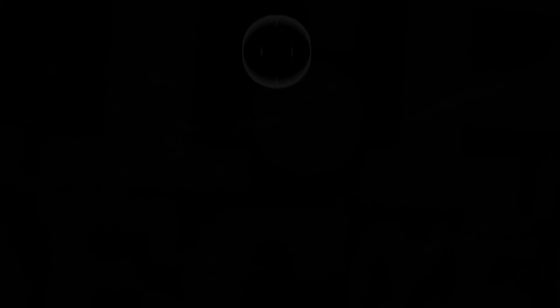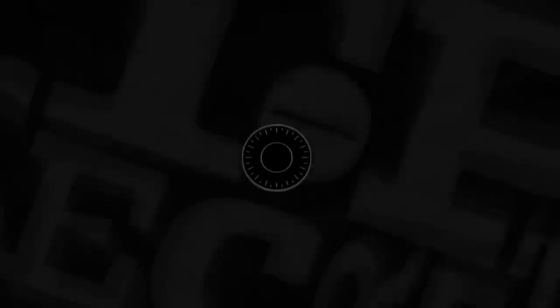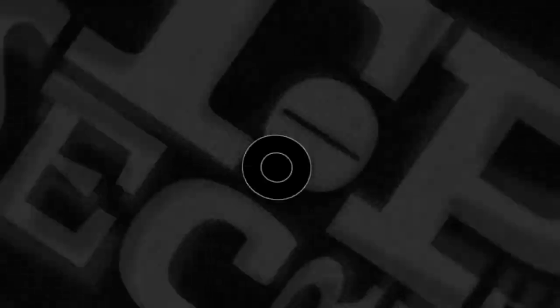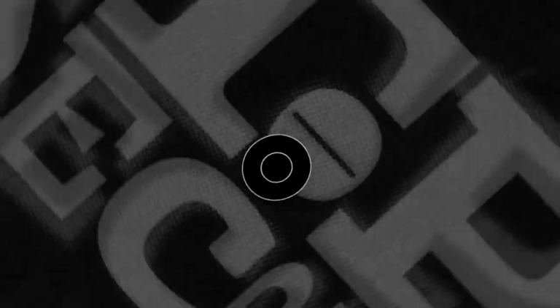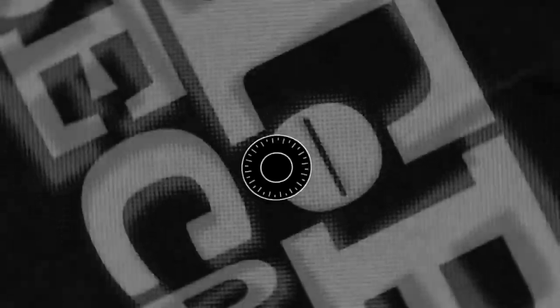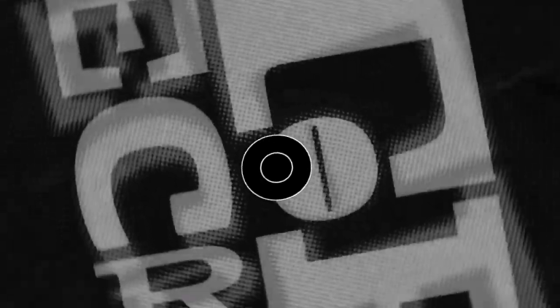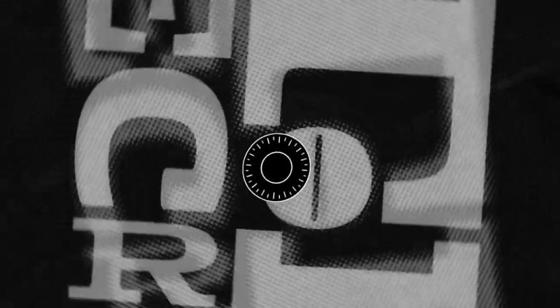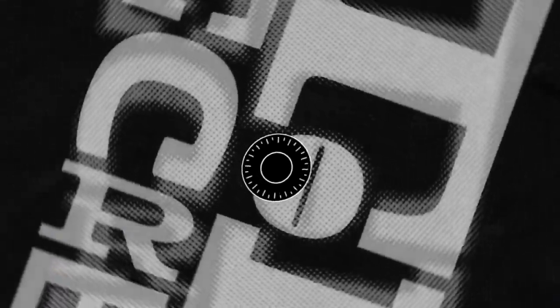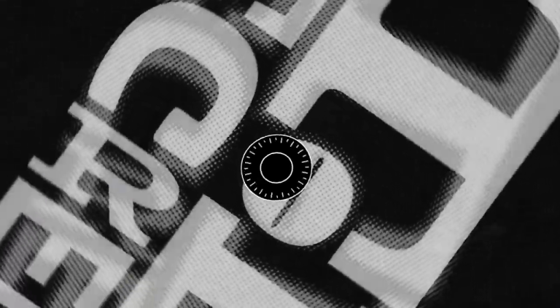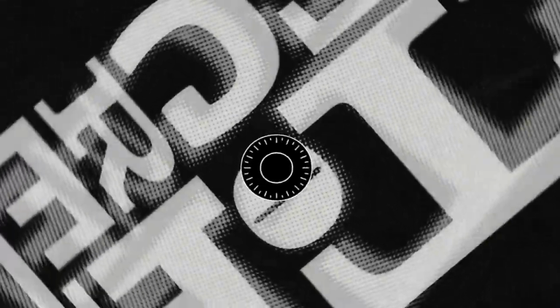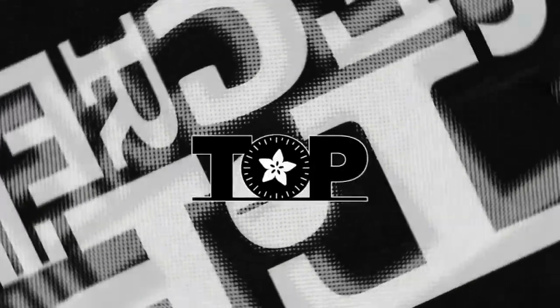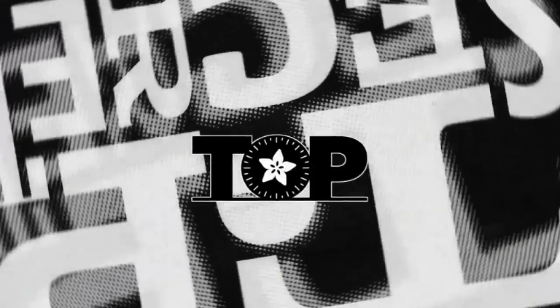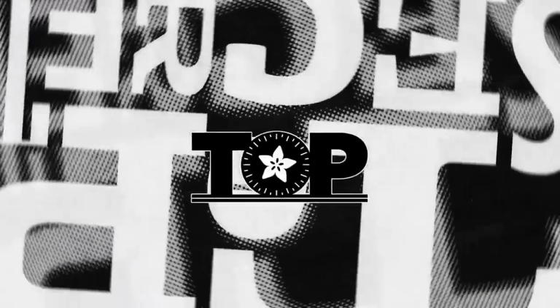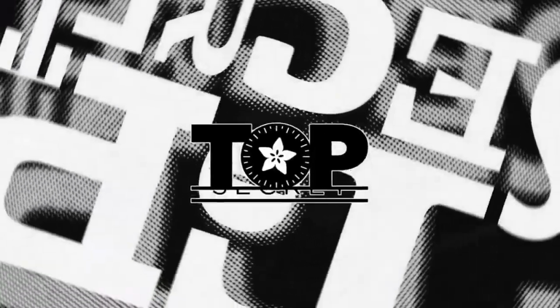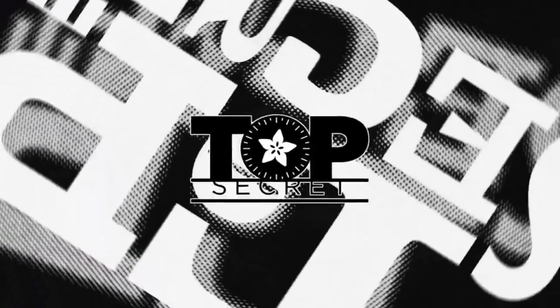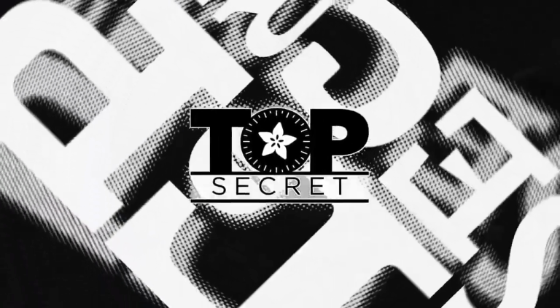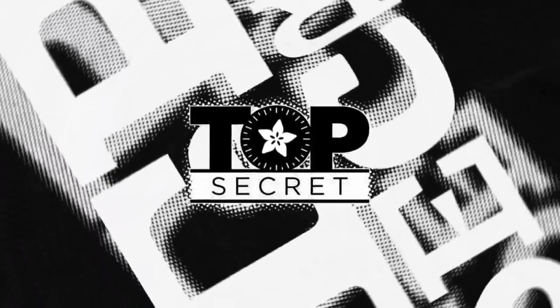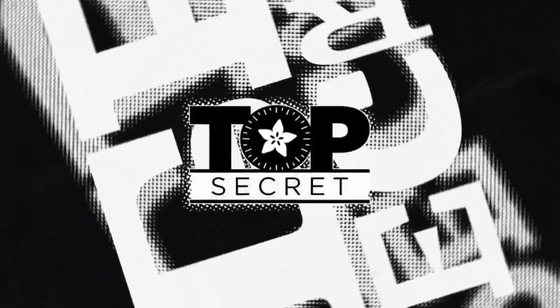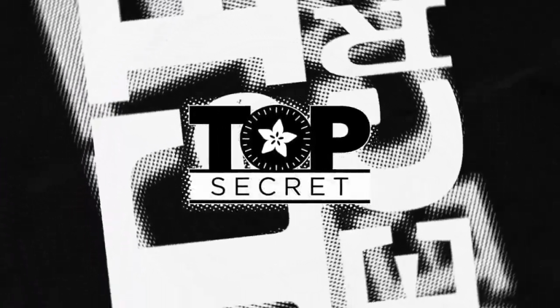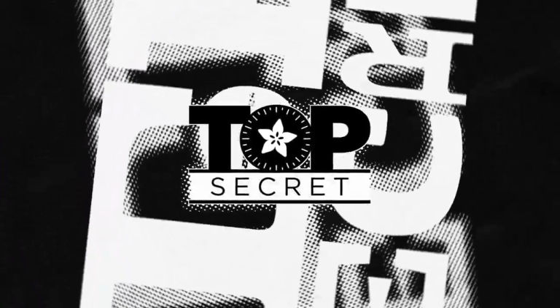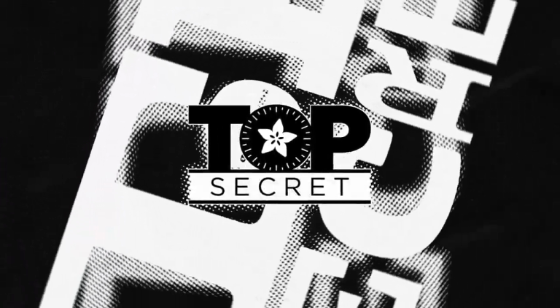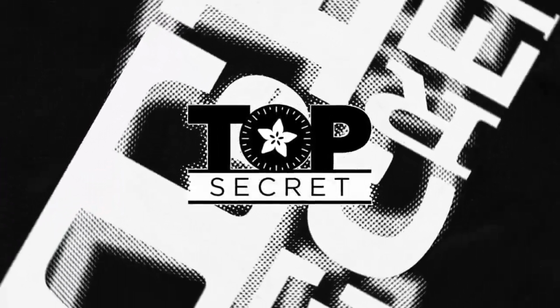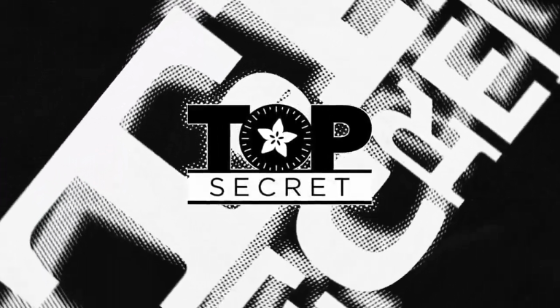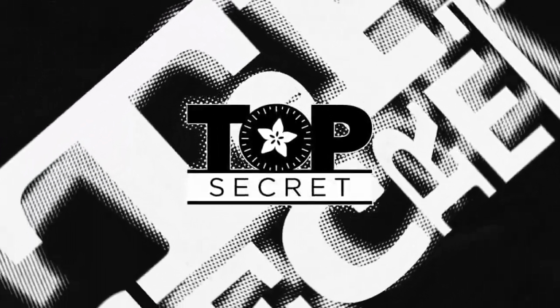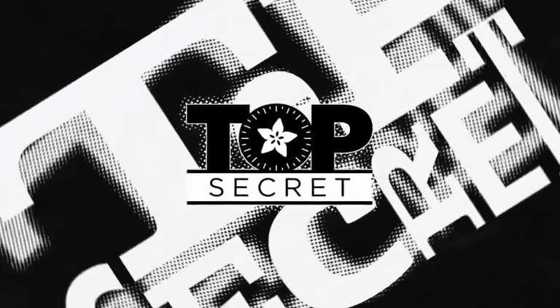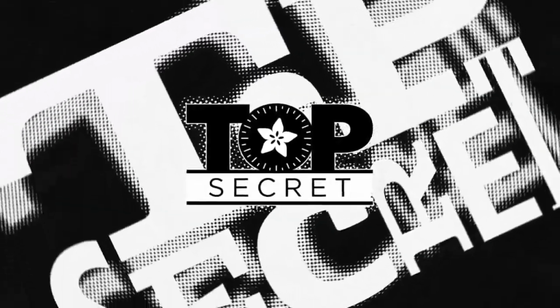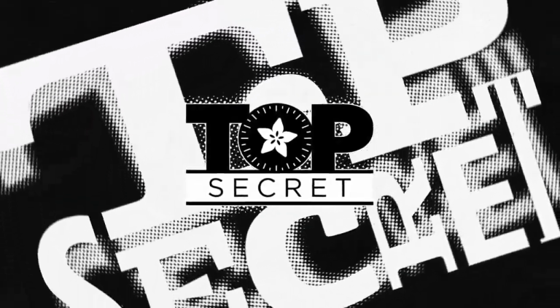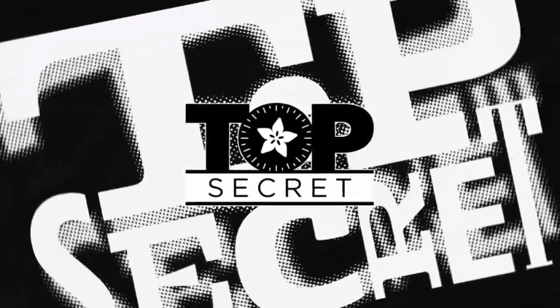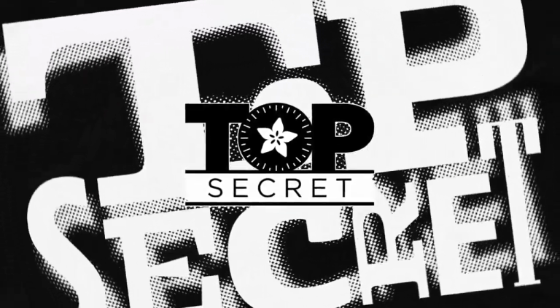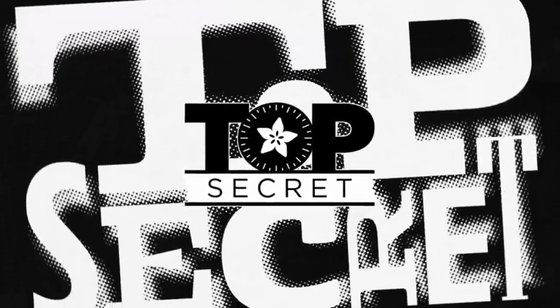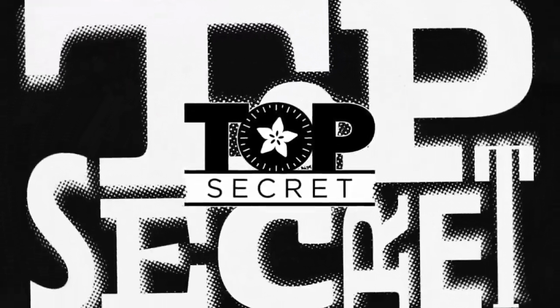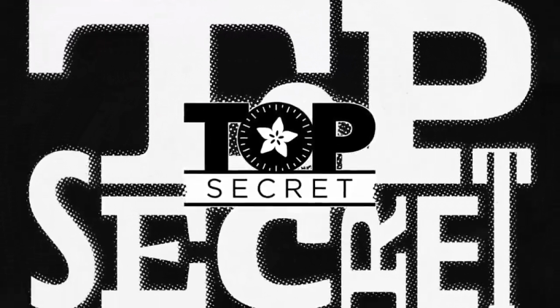Top Secret from the Vault. Secret, secret, secret stuff. You're never going to know. We're not going to ever tell you. Yeah, we are. Just don't ask any questions.